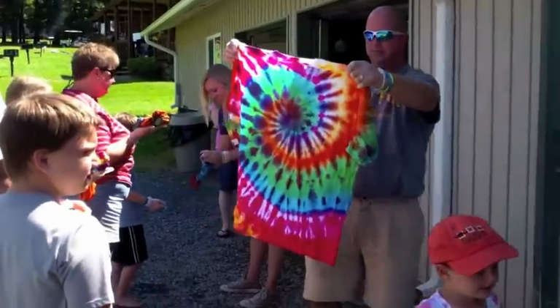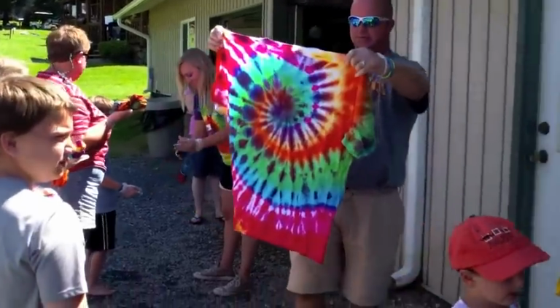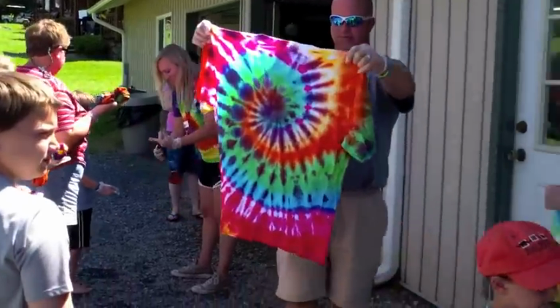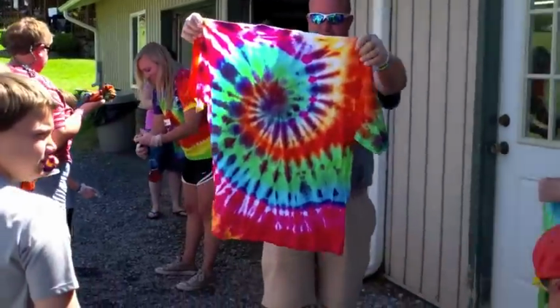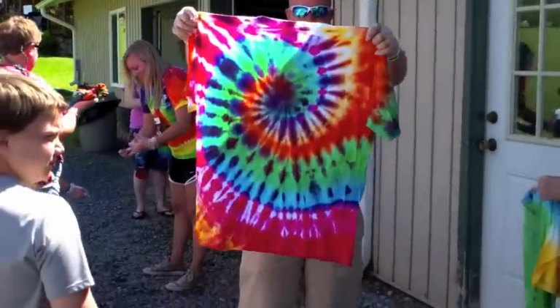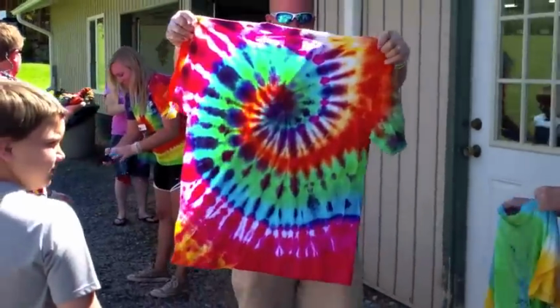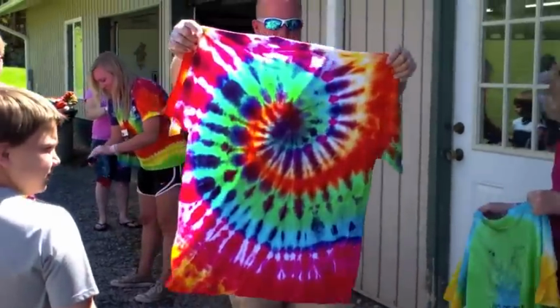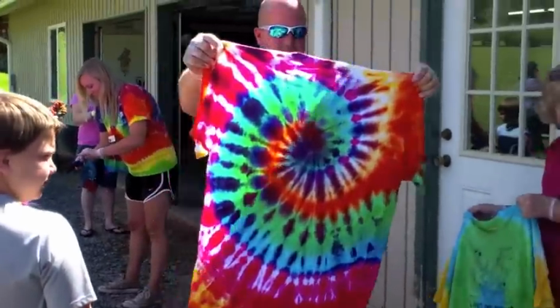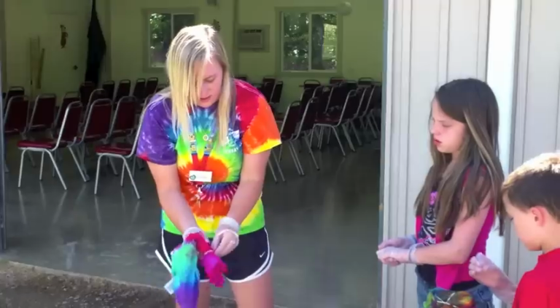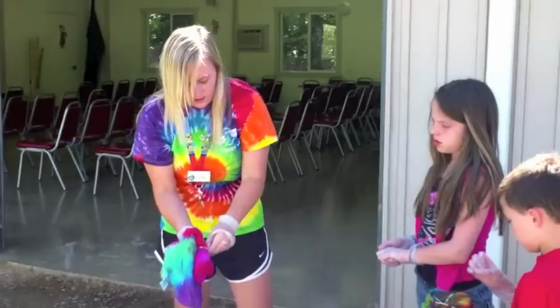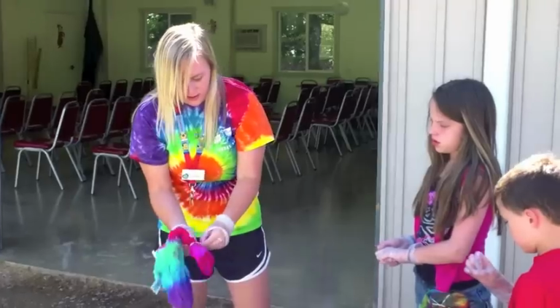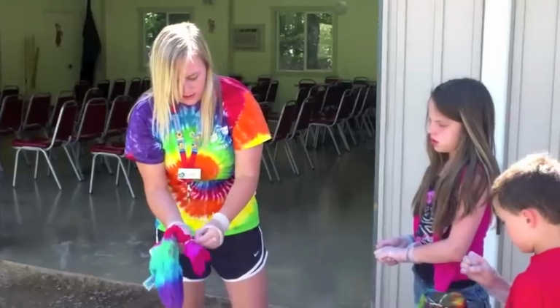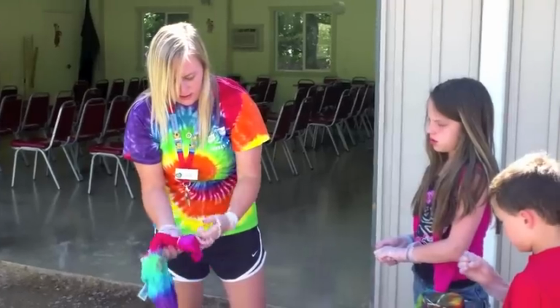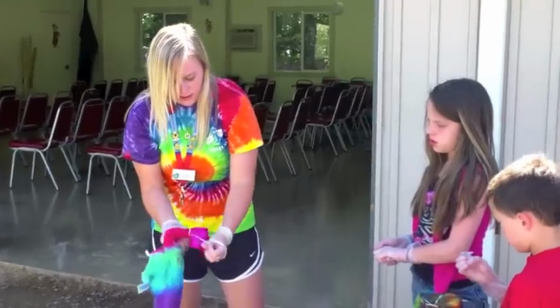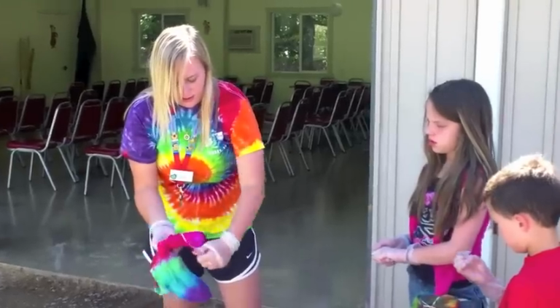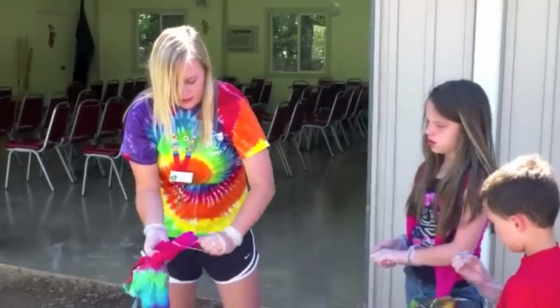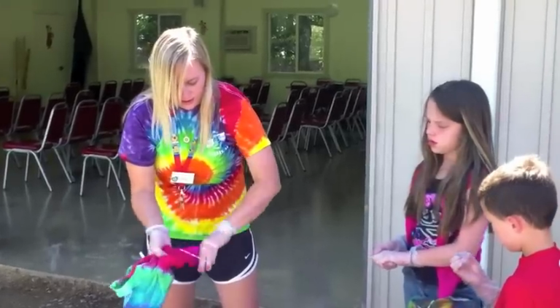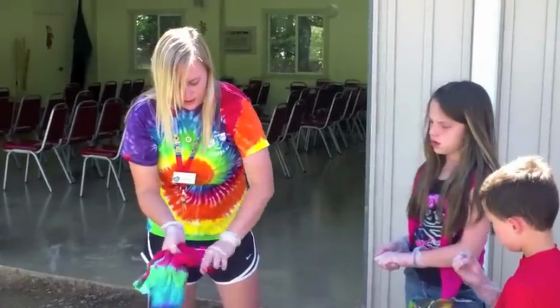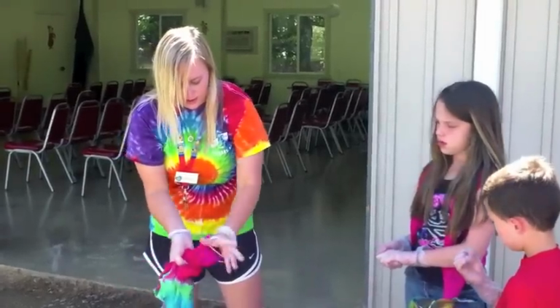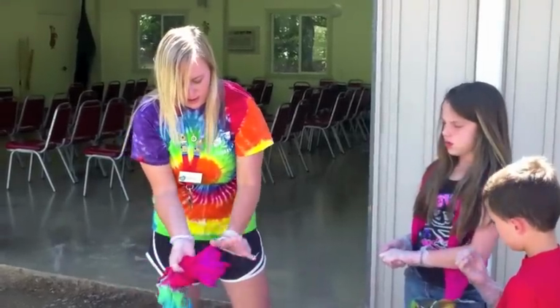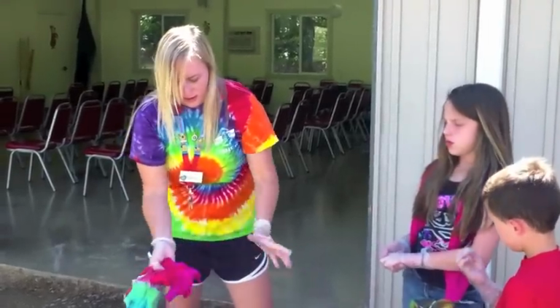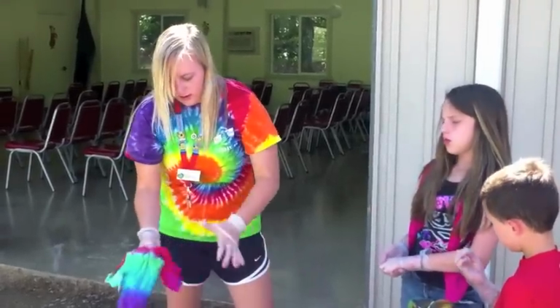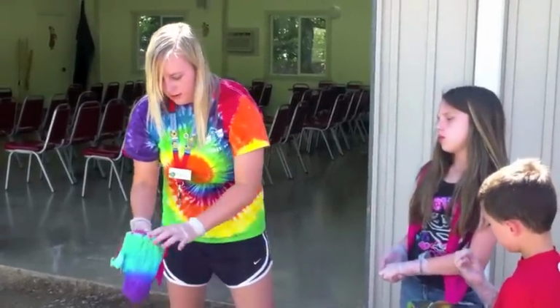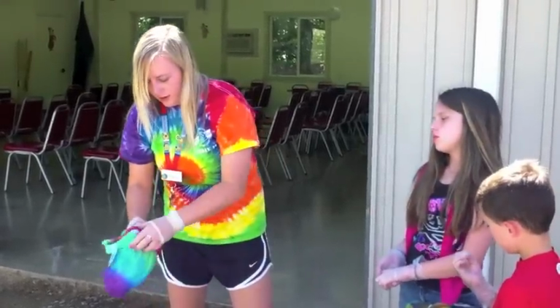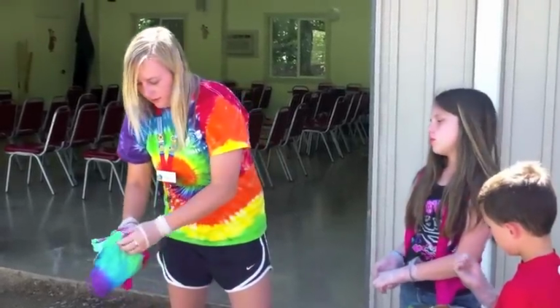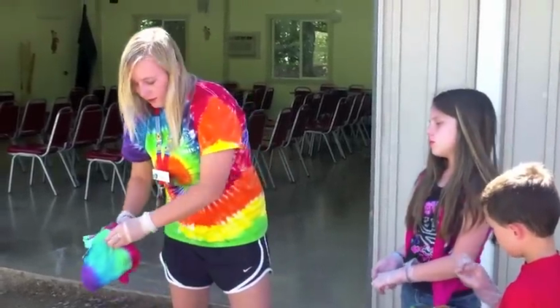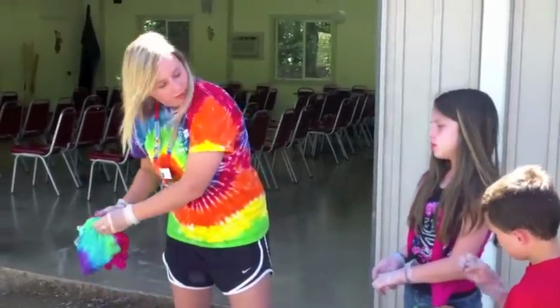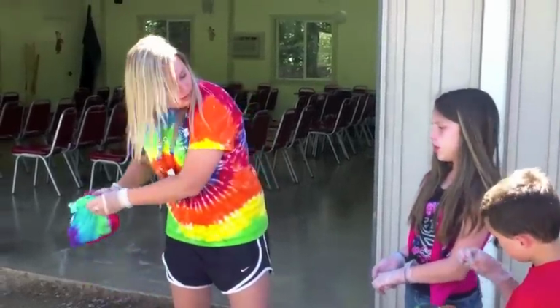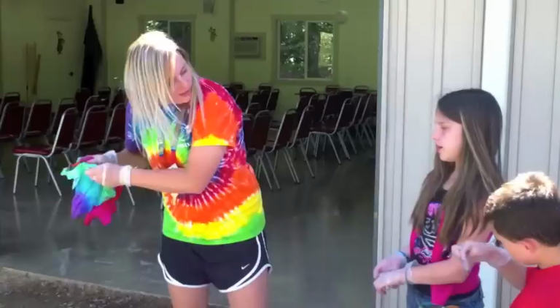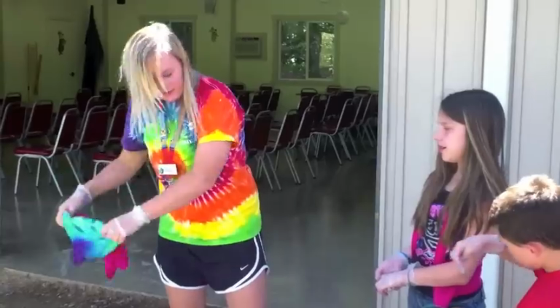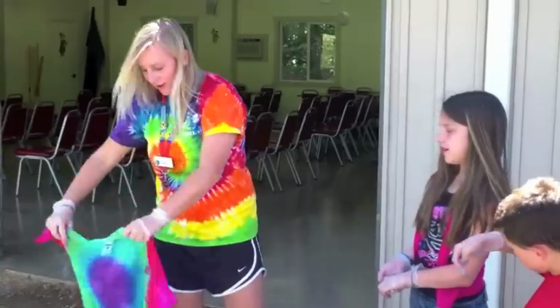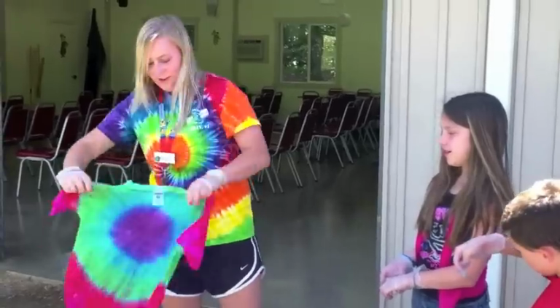So be sure to check the activity schedule and come on out to t-shirt tie-dye. Ready for this? Here you go.